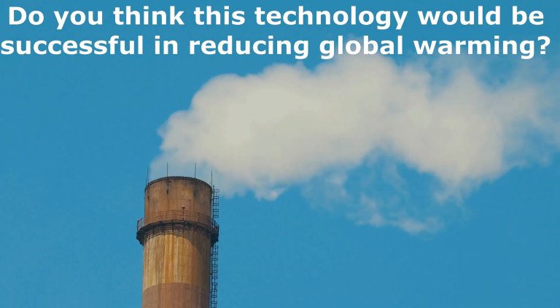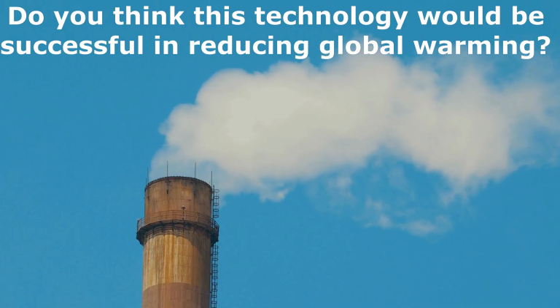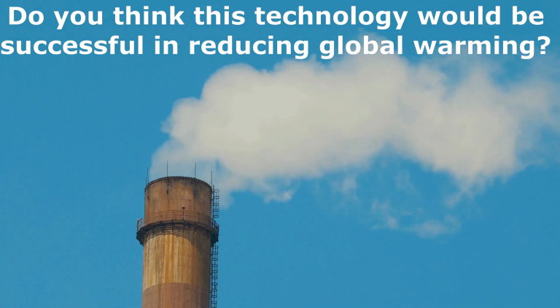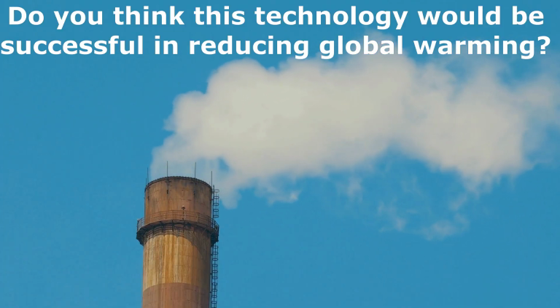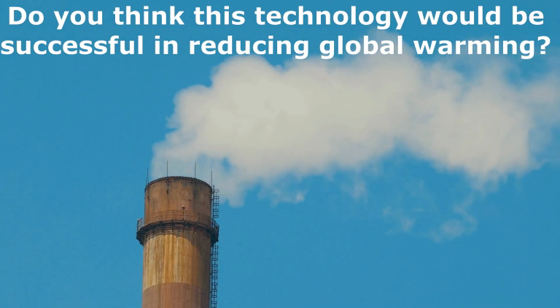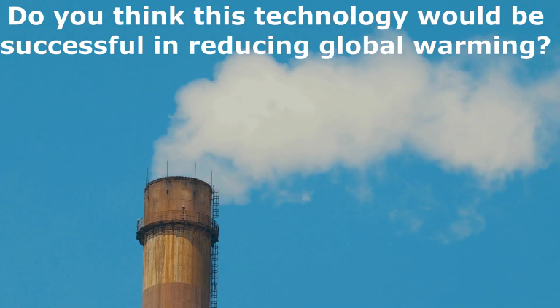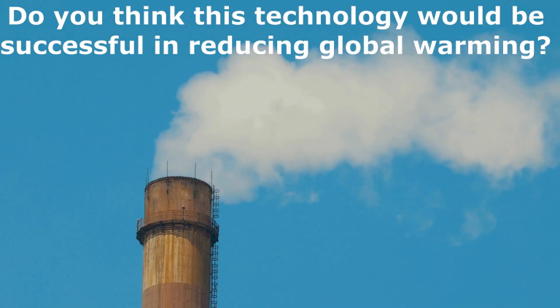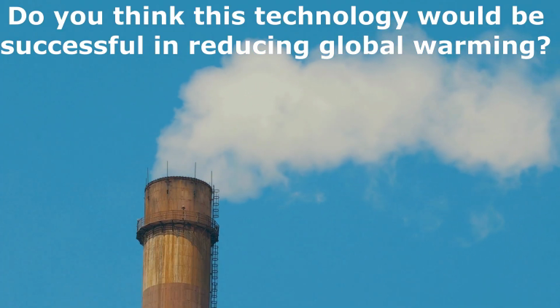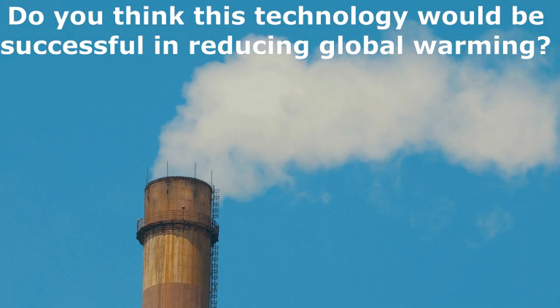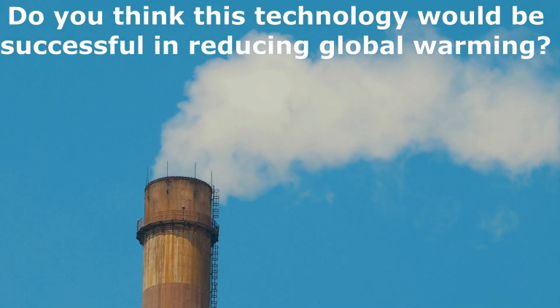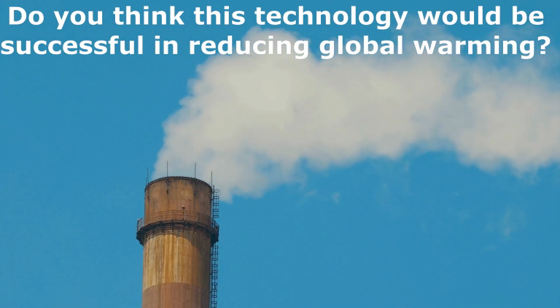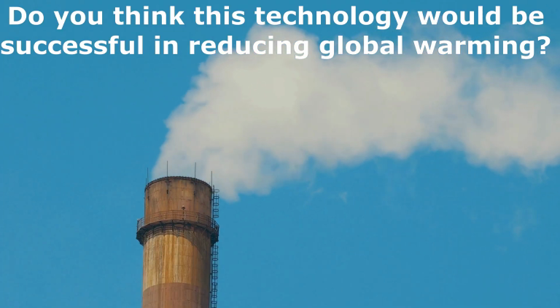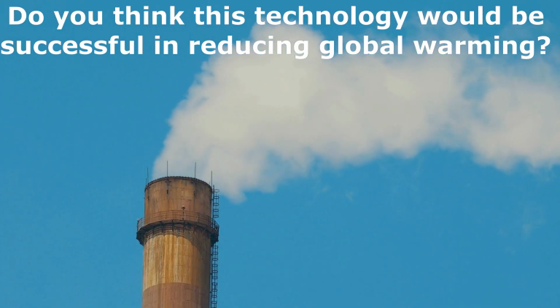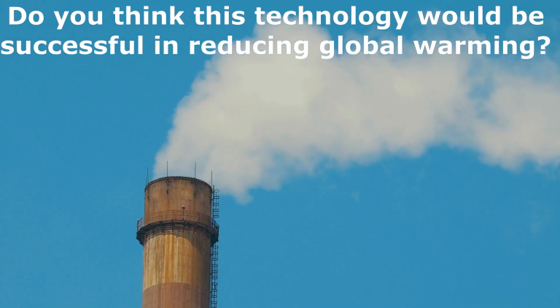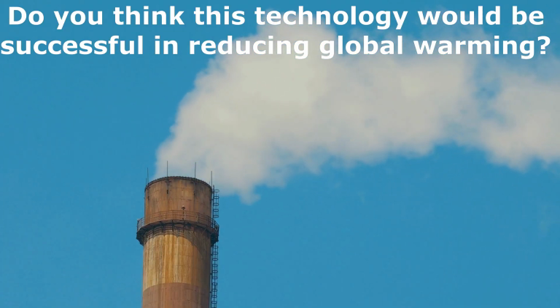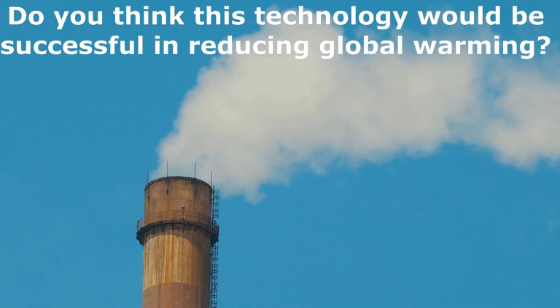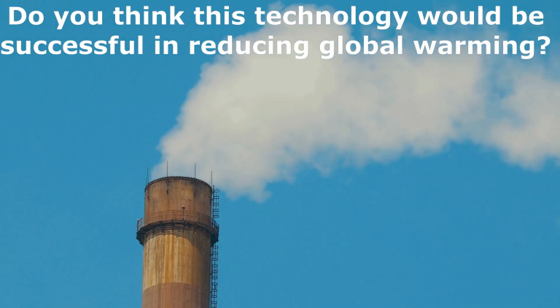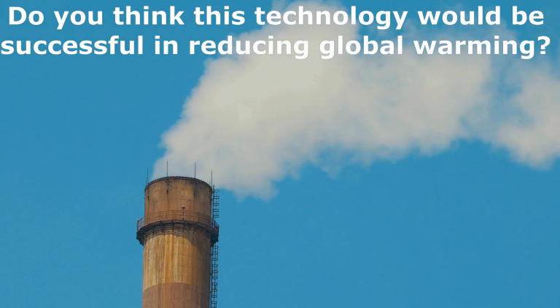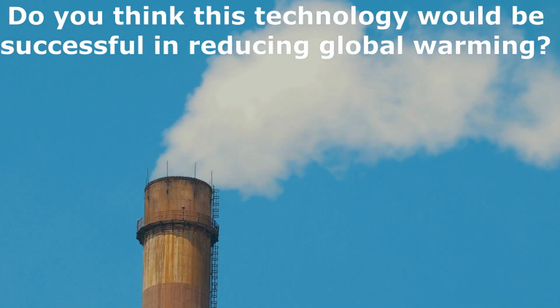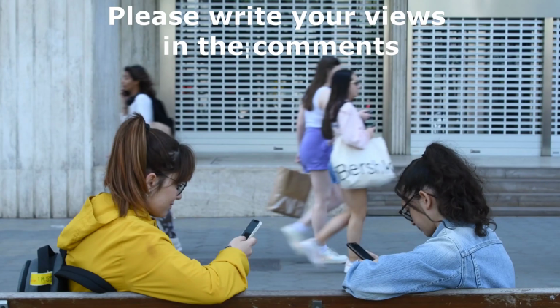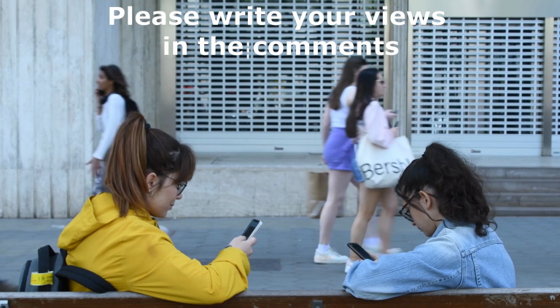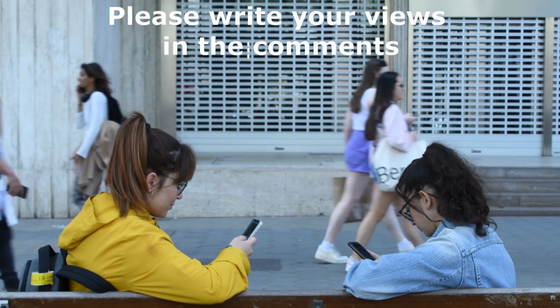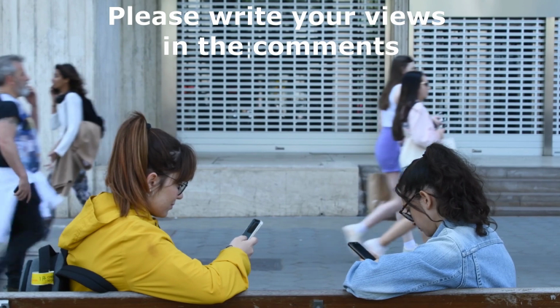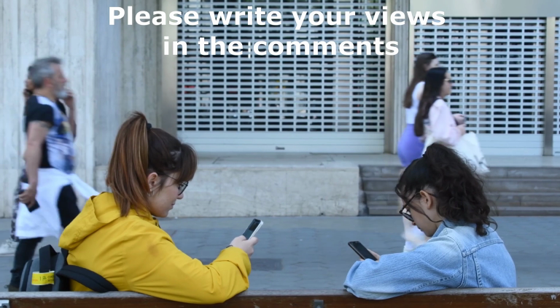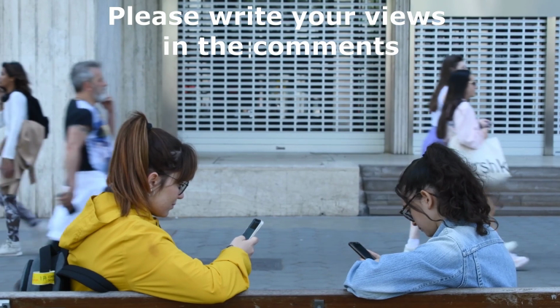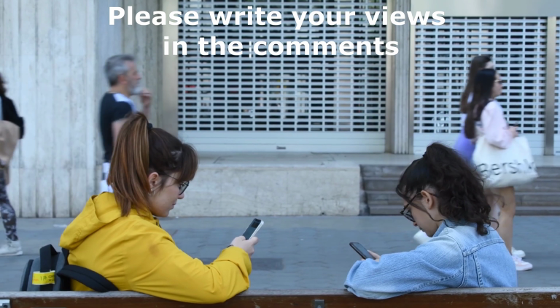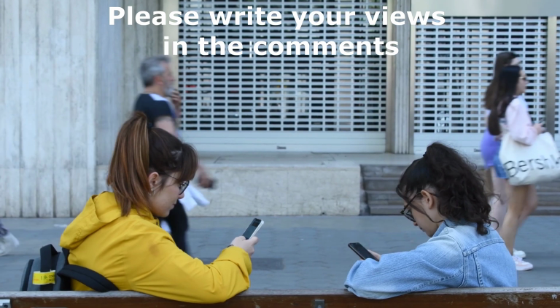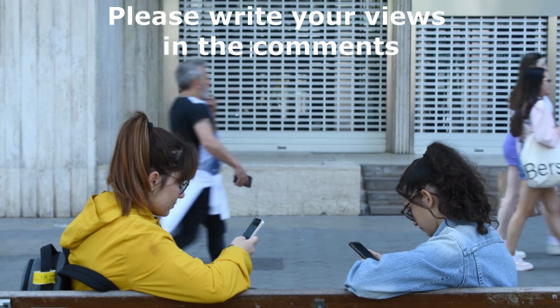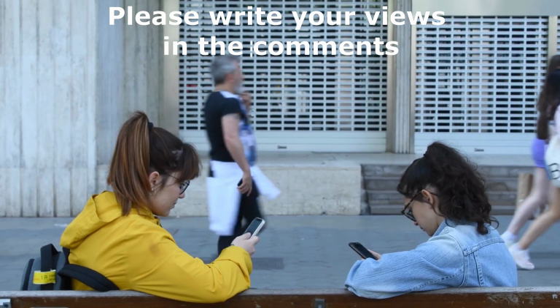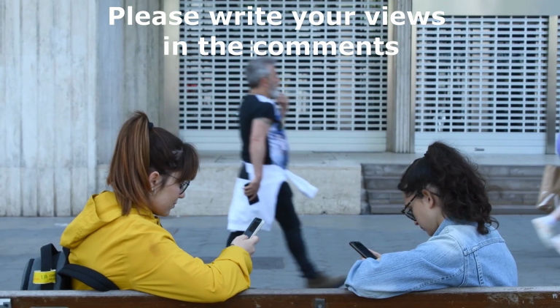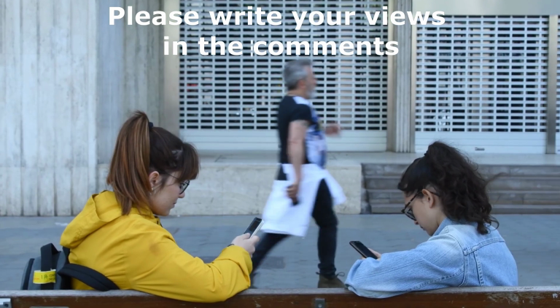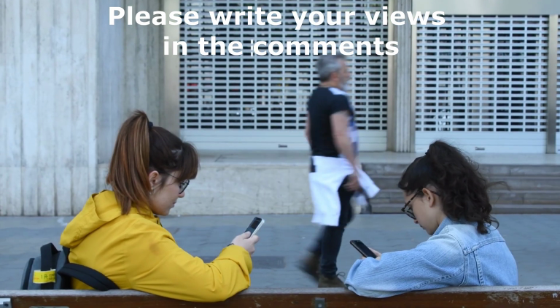Do you think this technology would be successful in reducing global warming? Please write your views in the comments.